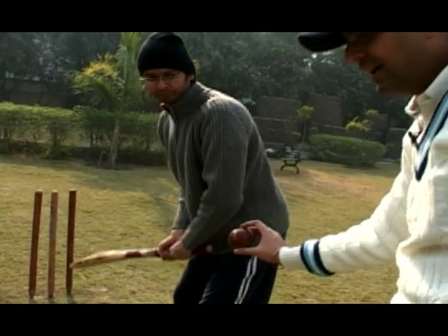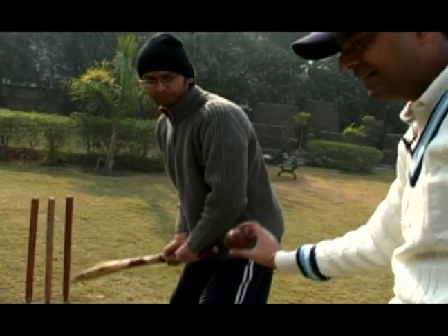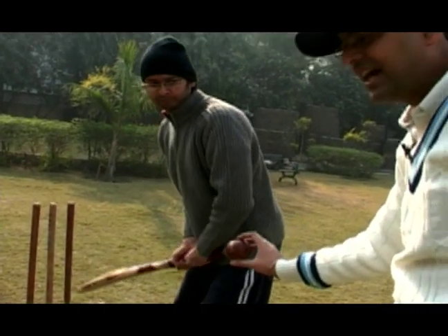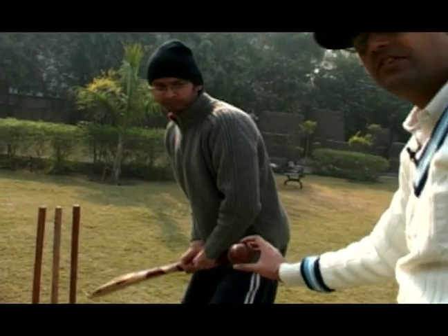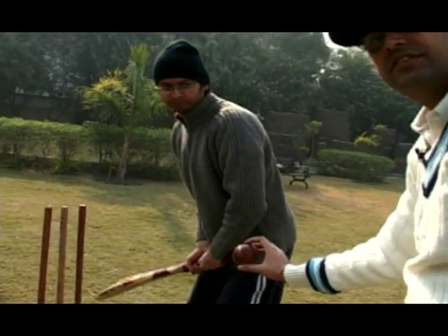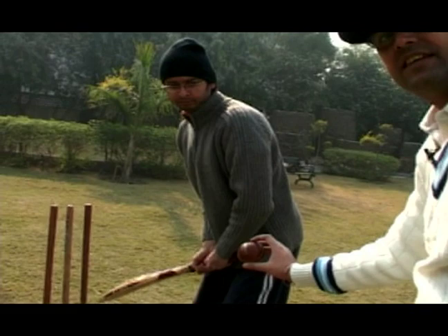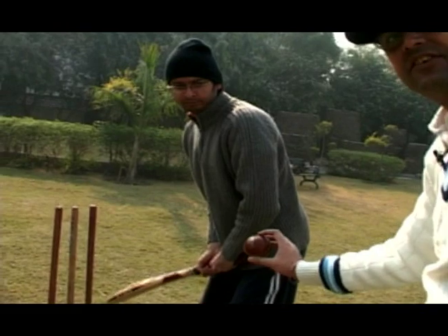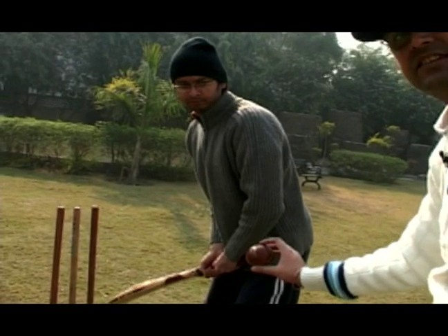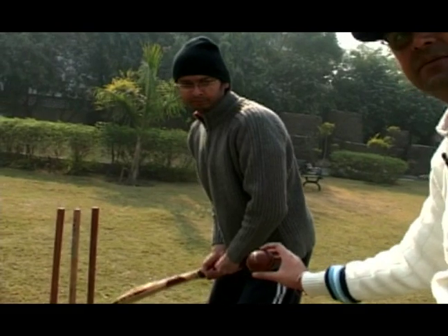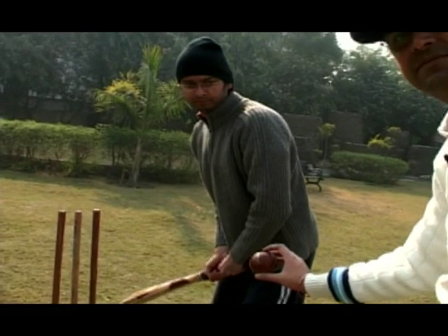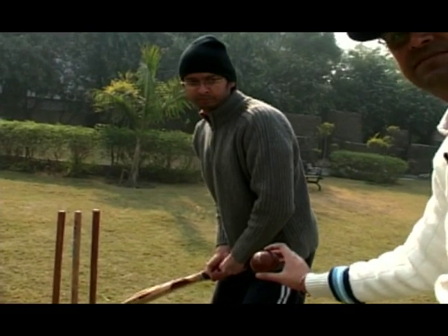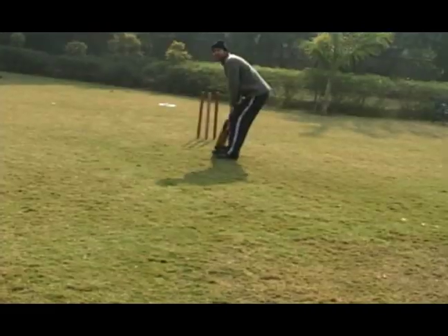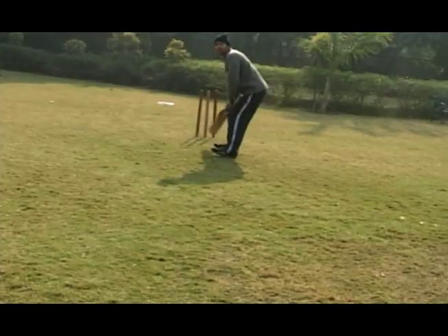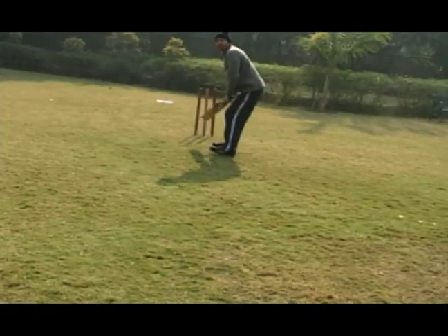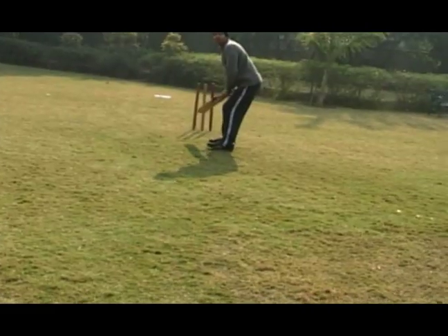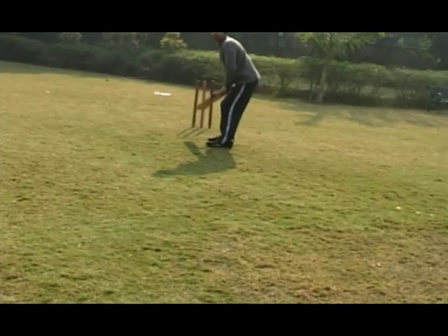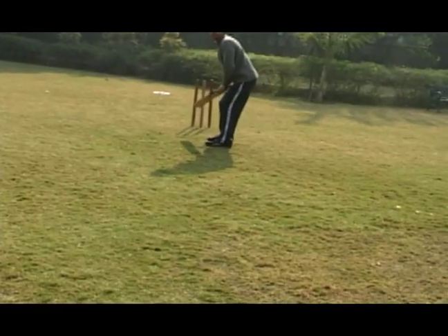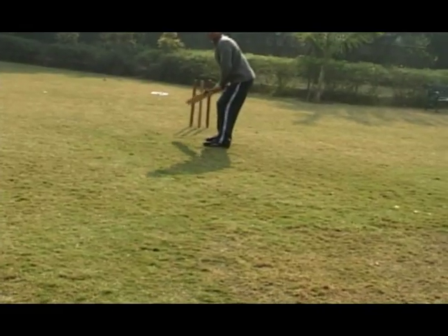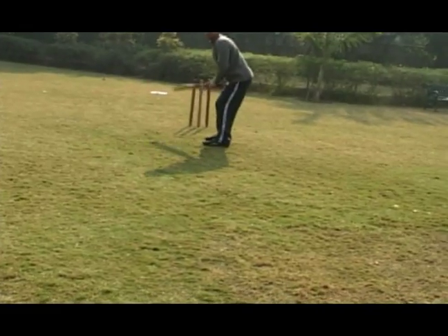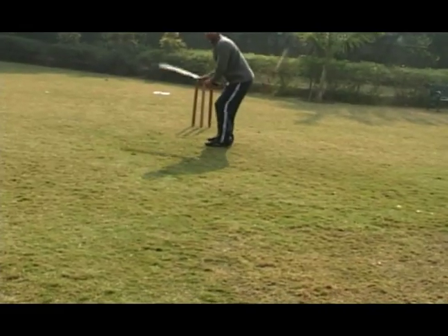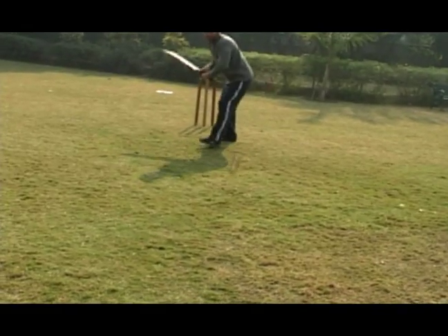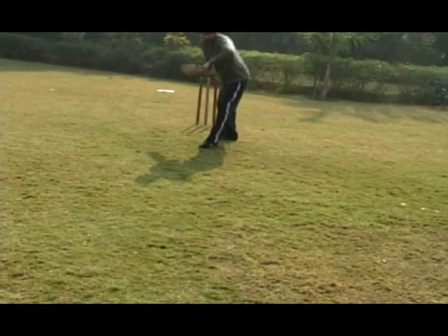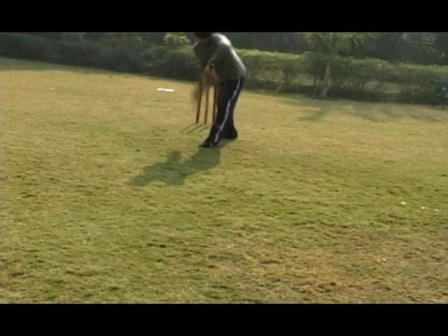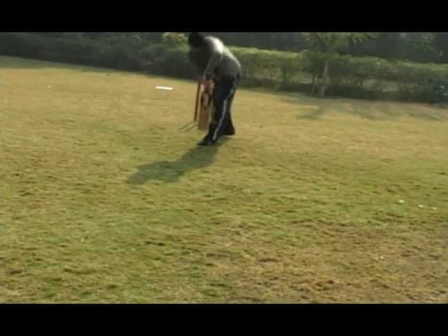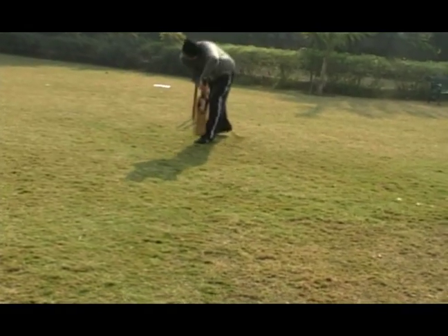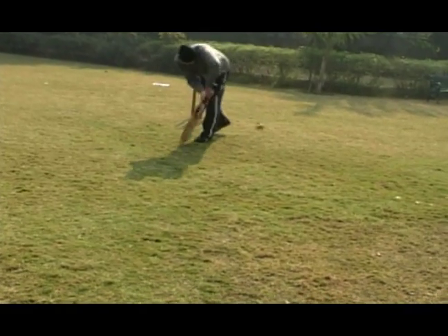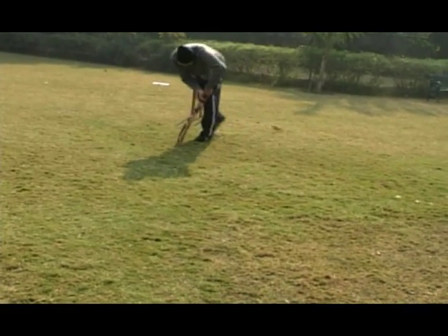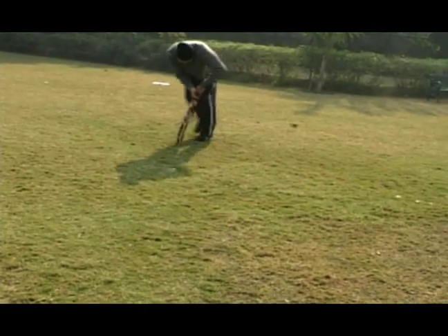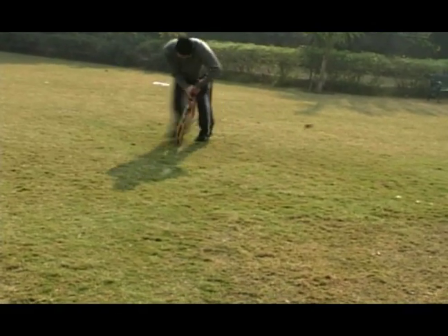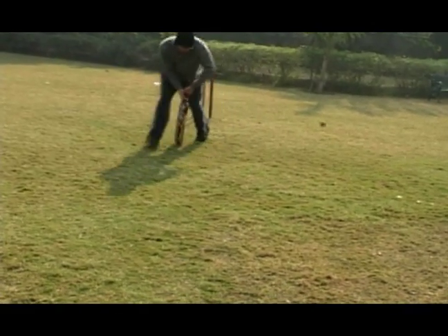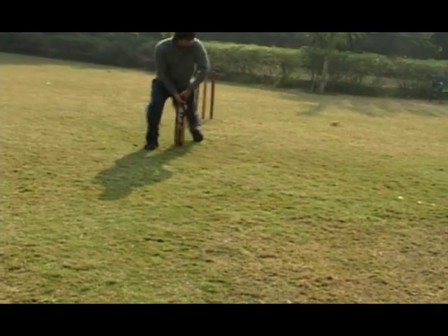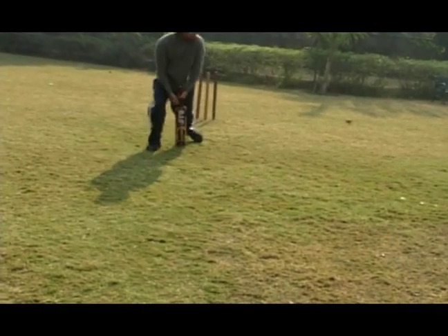Let's see how this is in real time. This was a typical googly.